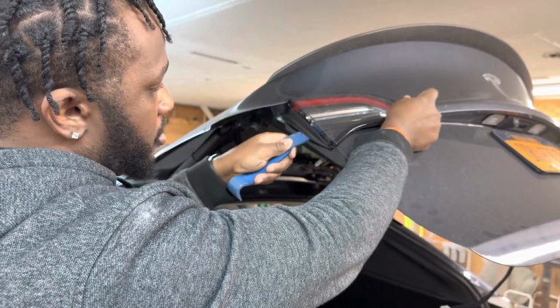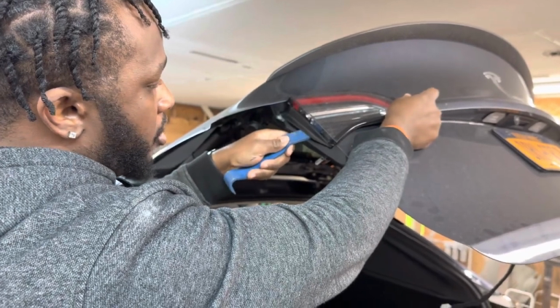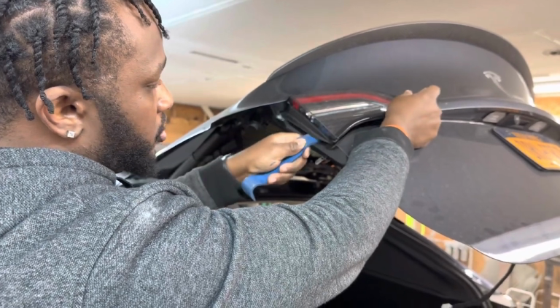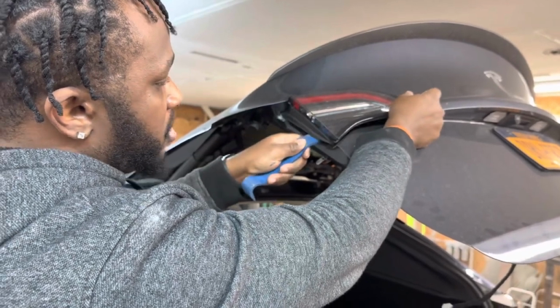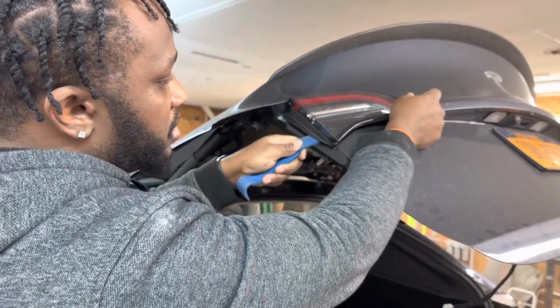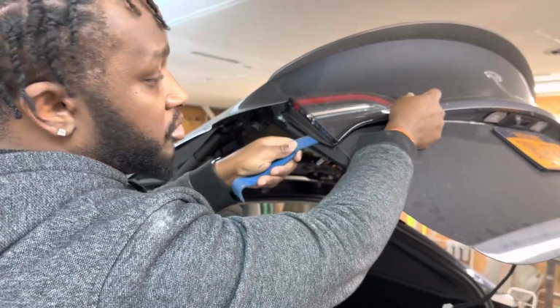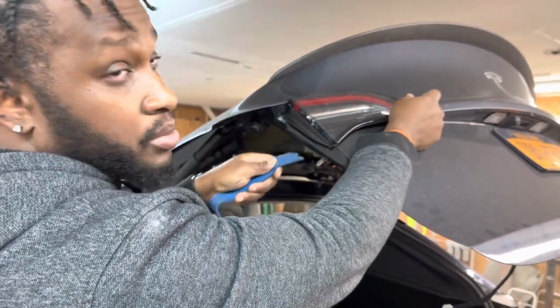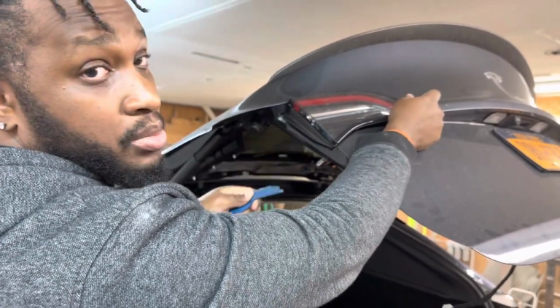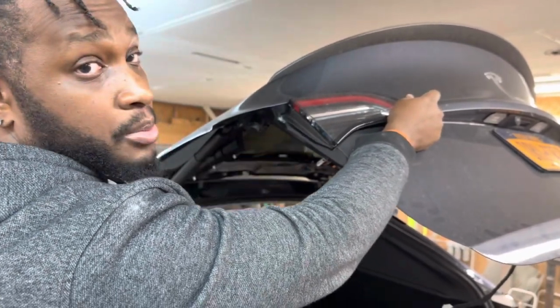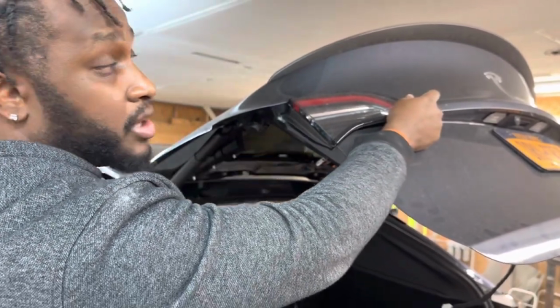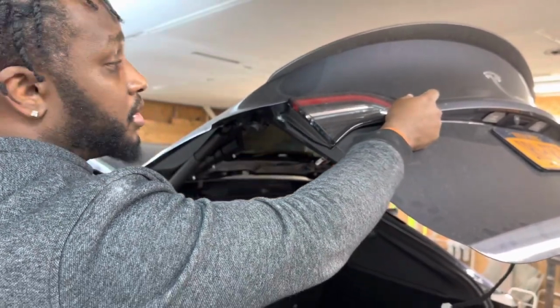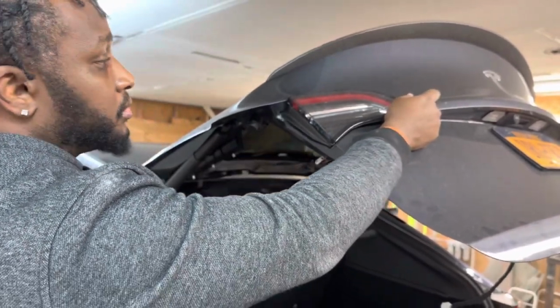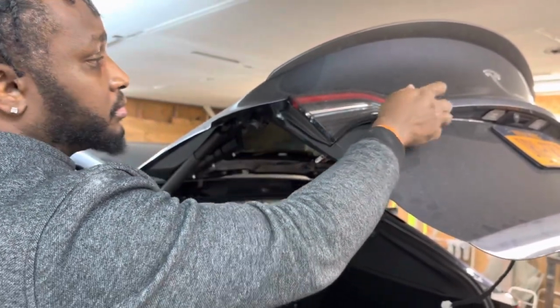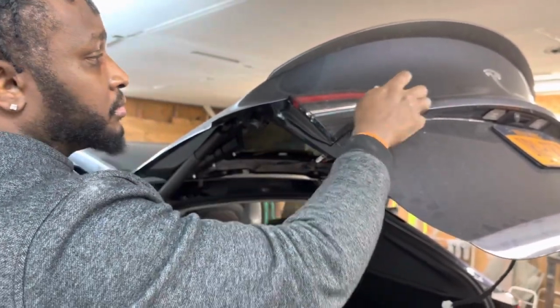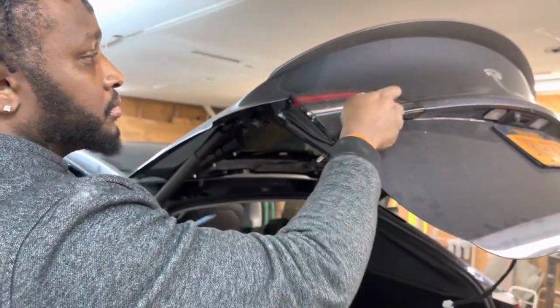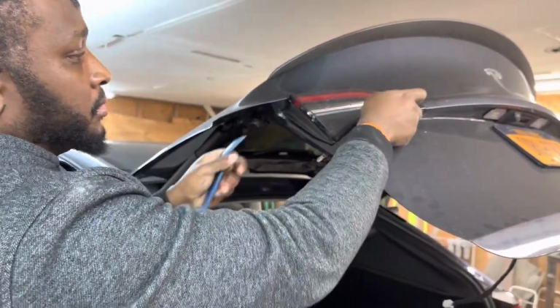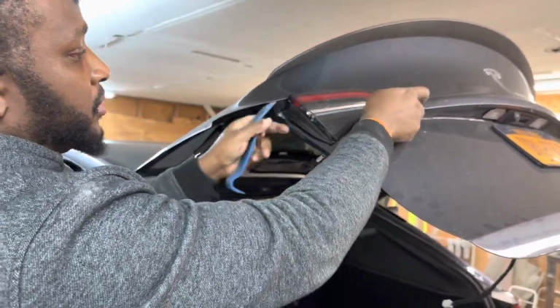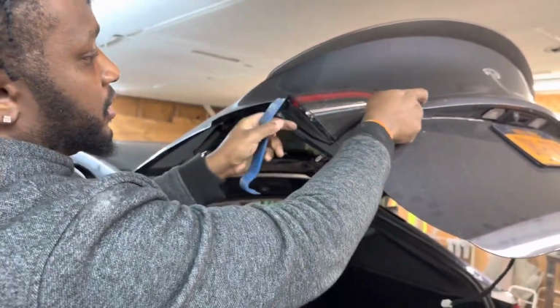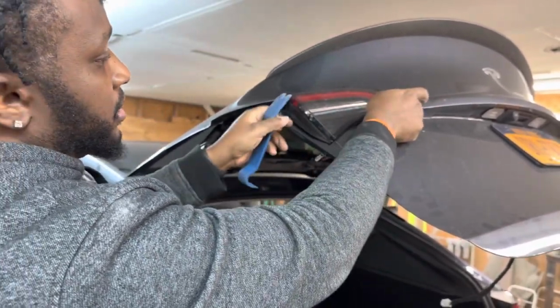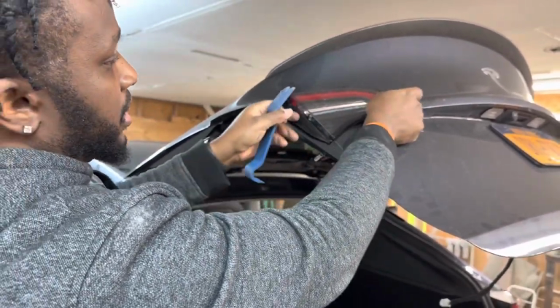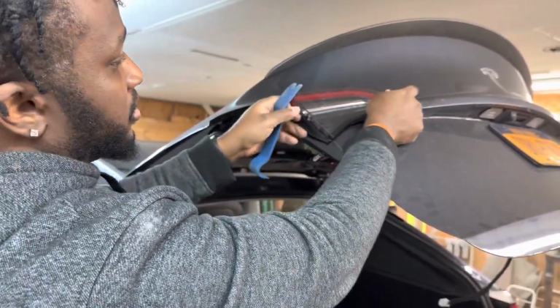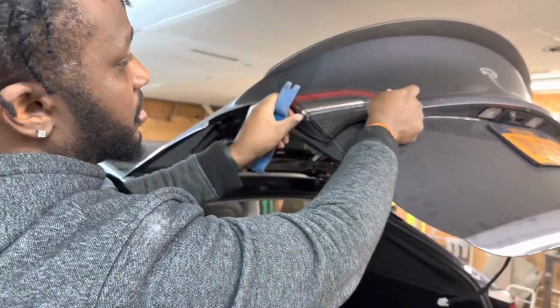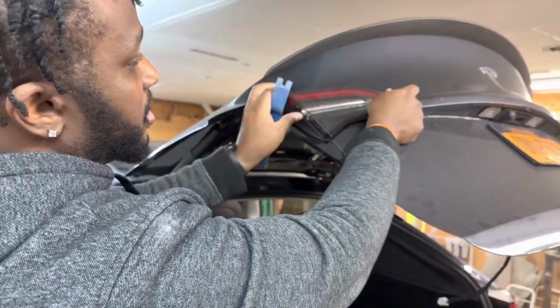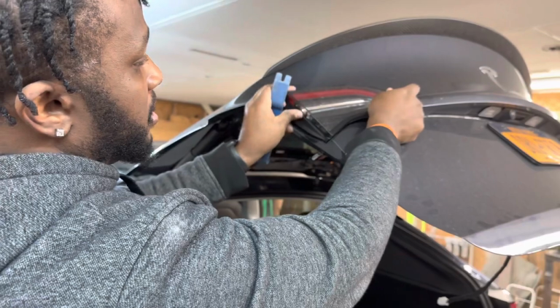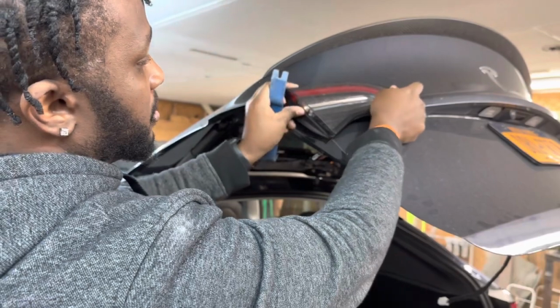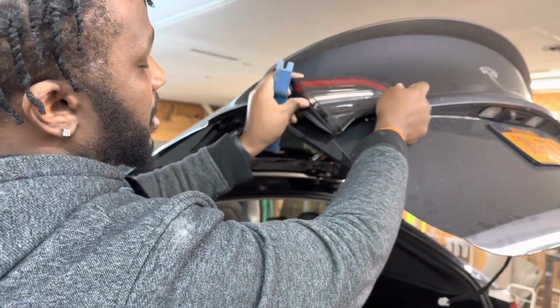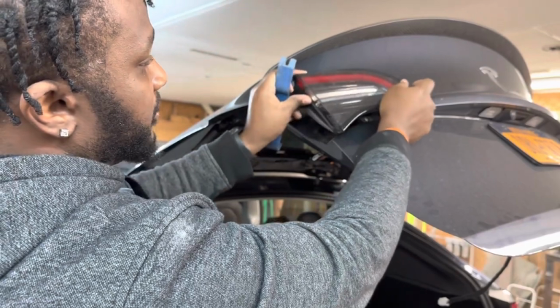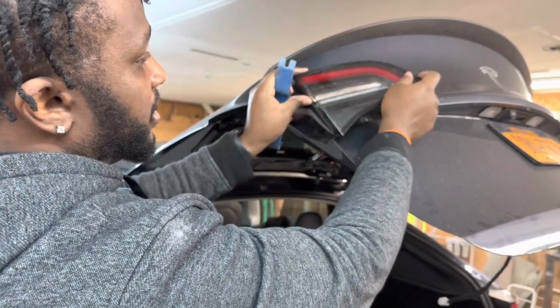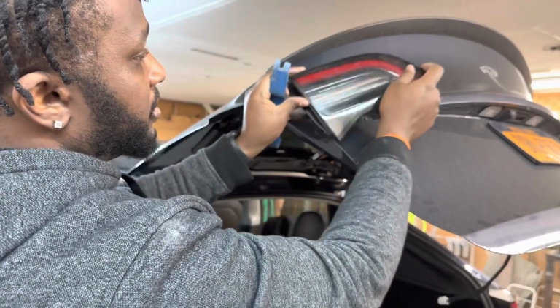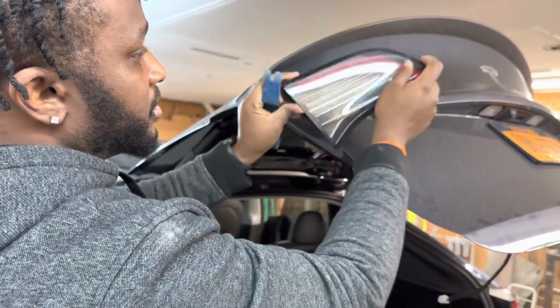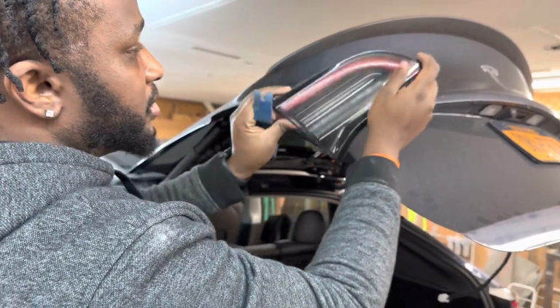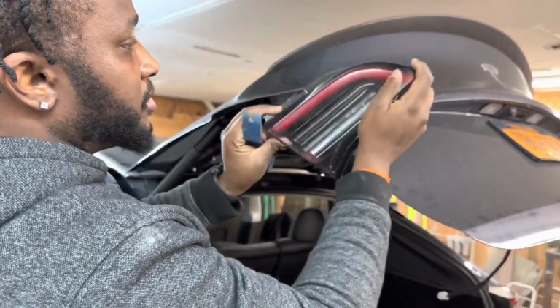Go to the bottom, pop it right out — that's it. The light should come right out after that.